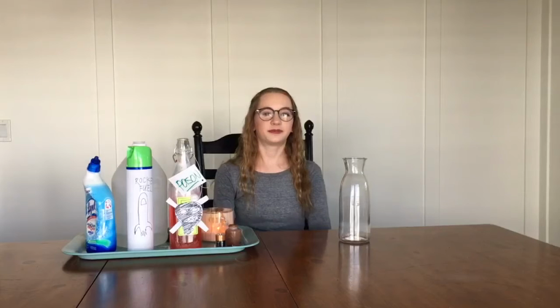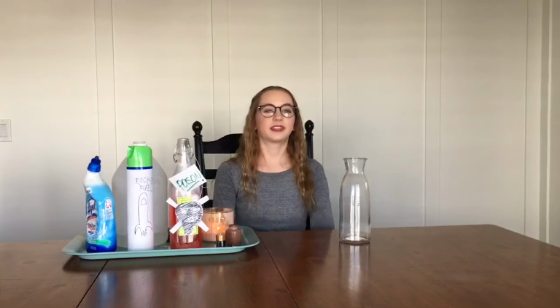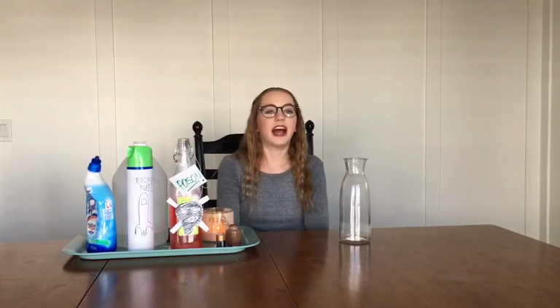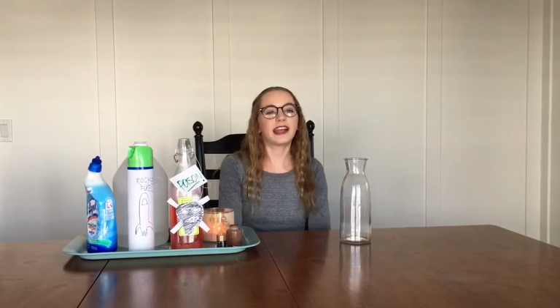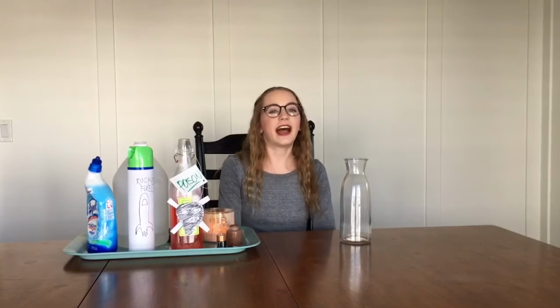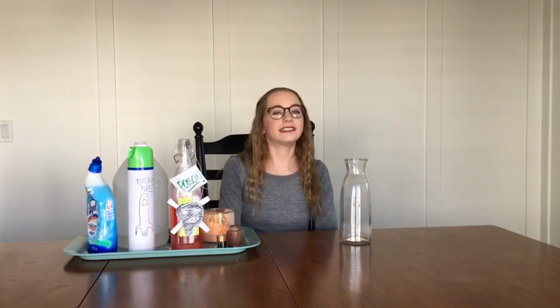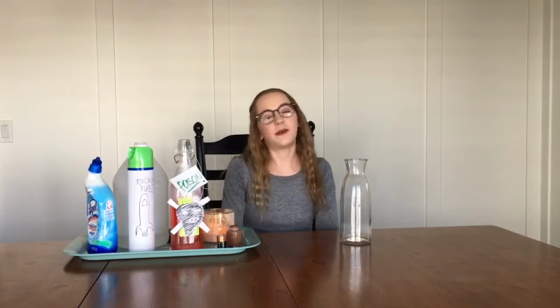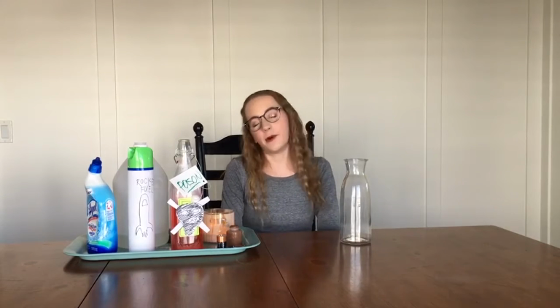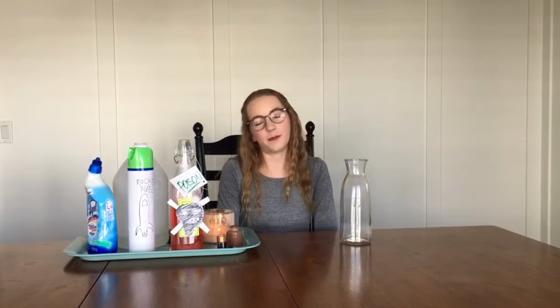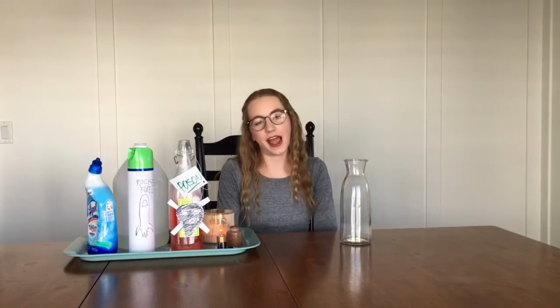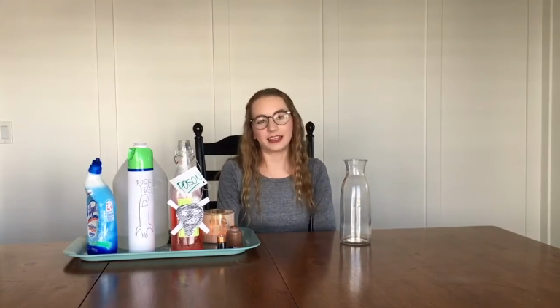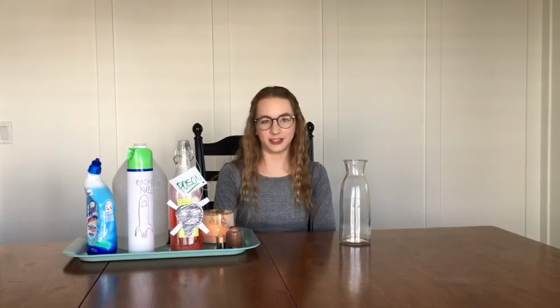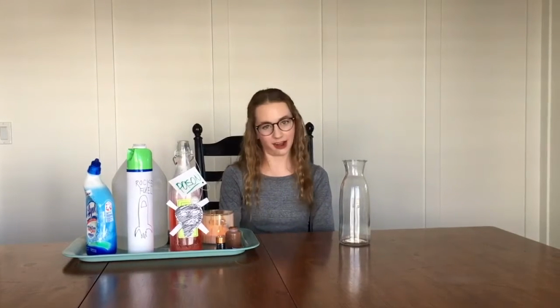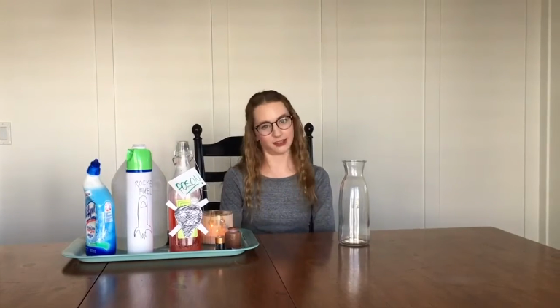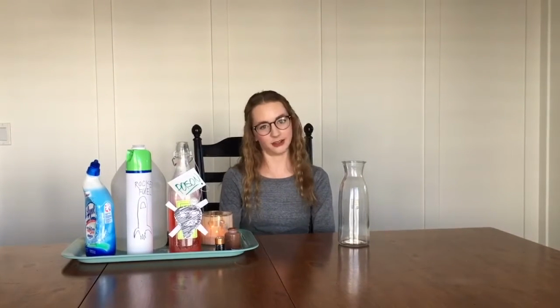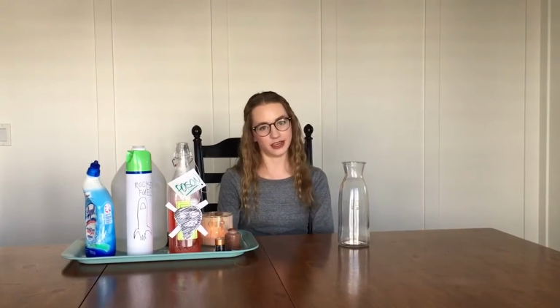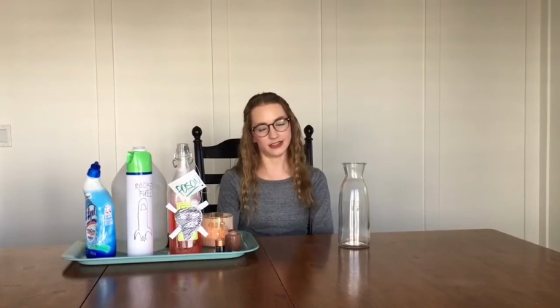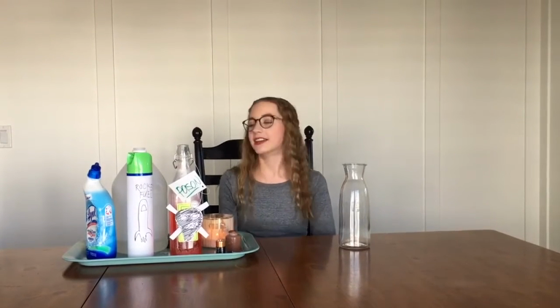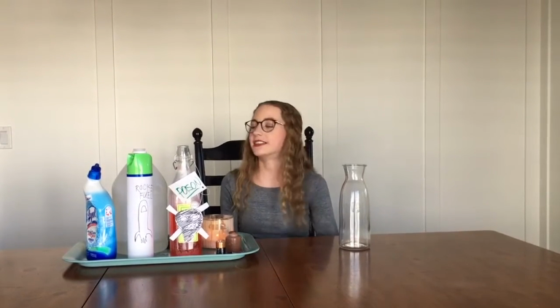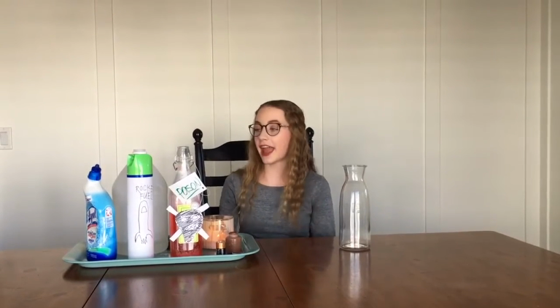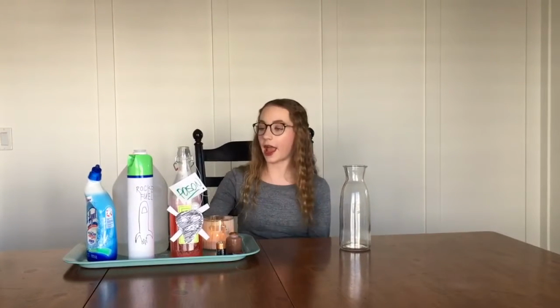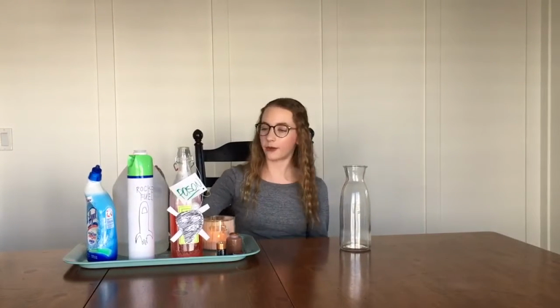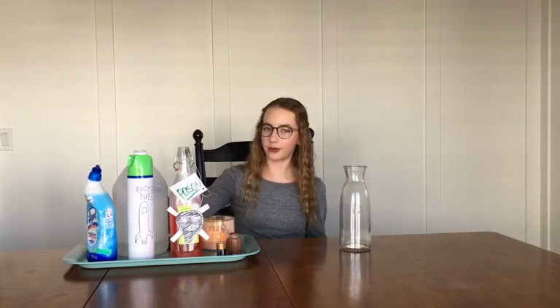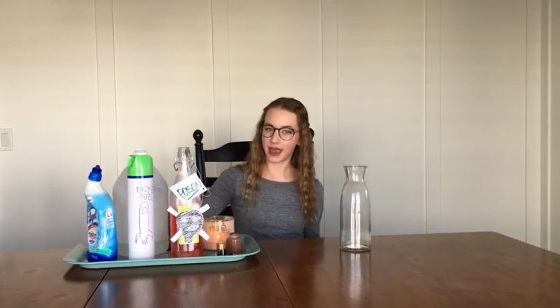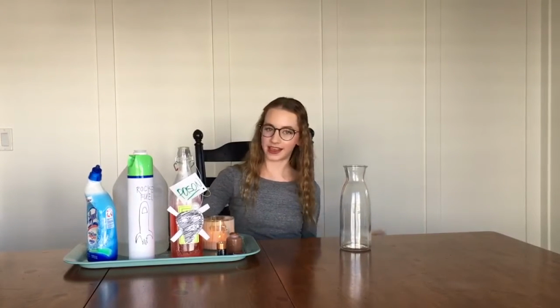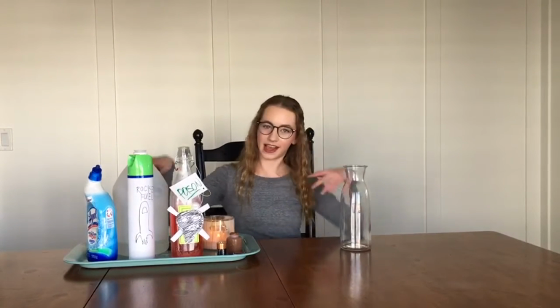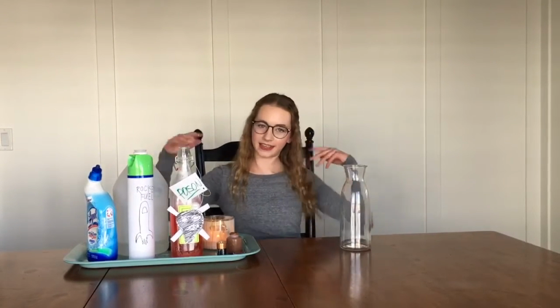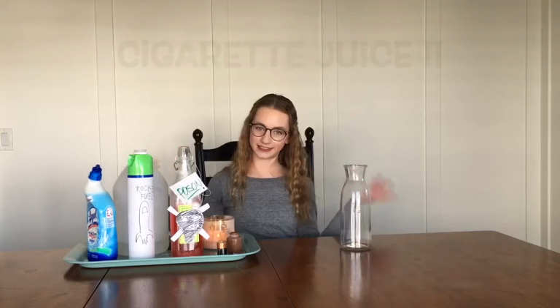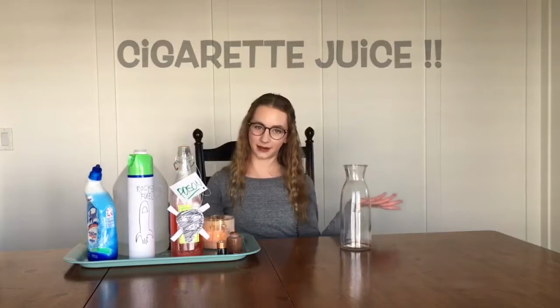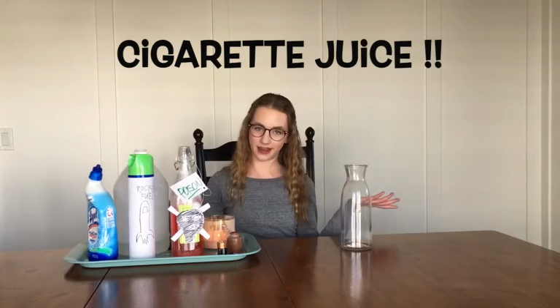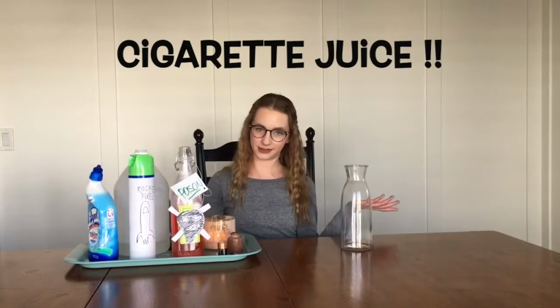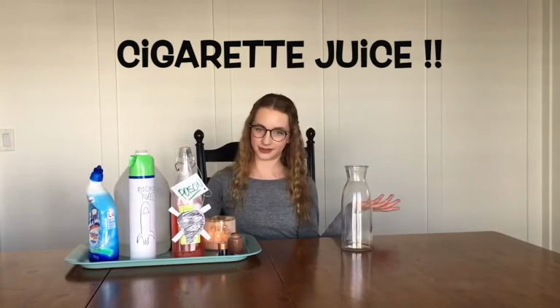Hi guys and welcome back to Jacqueline's Juices. Today we will be making cigarette juice.